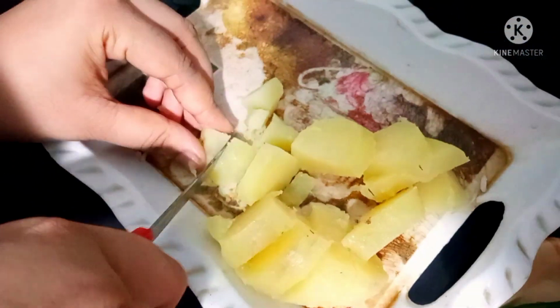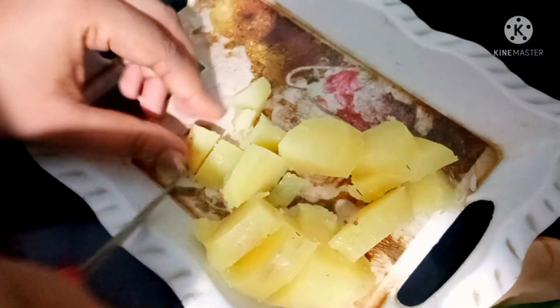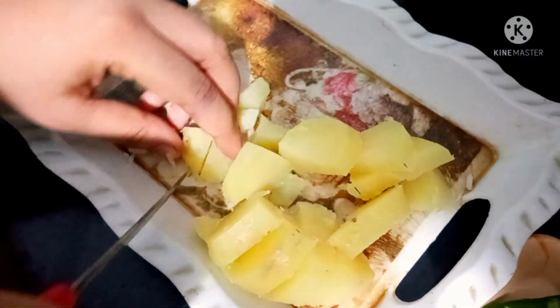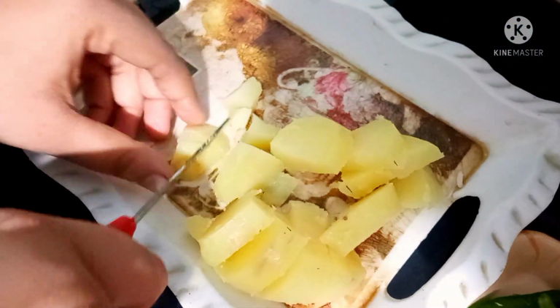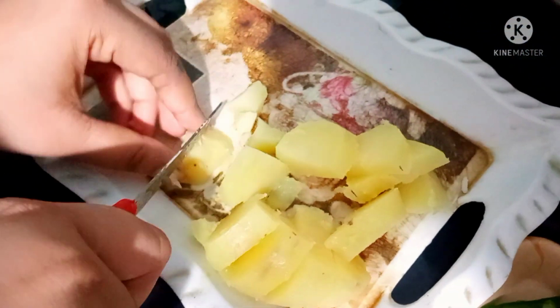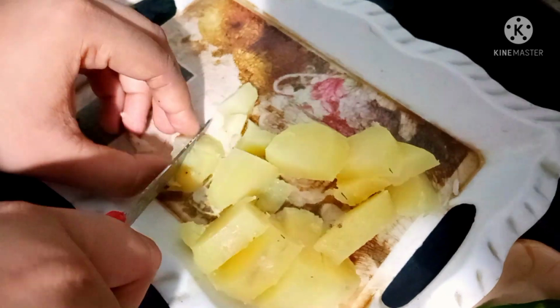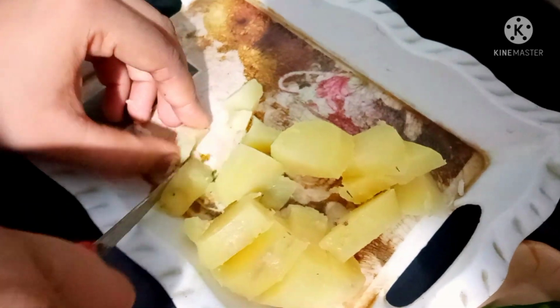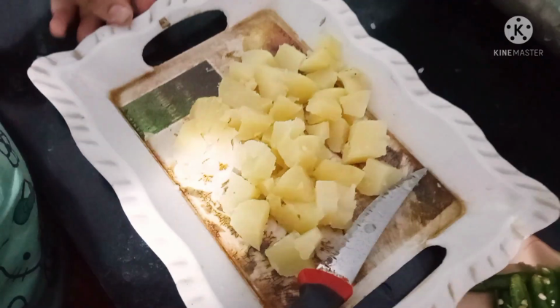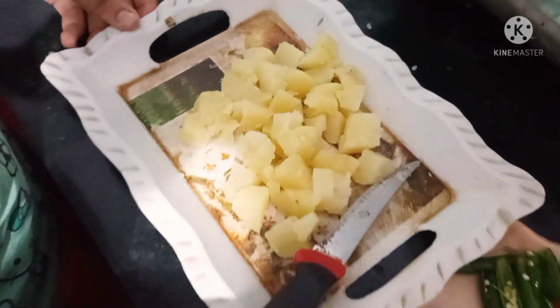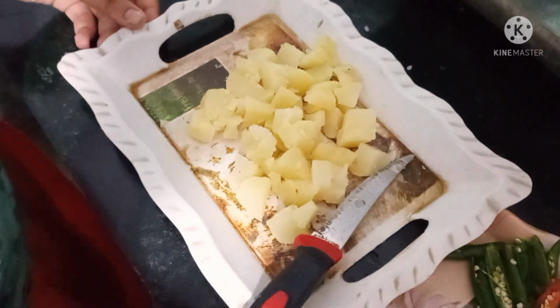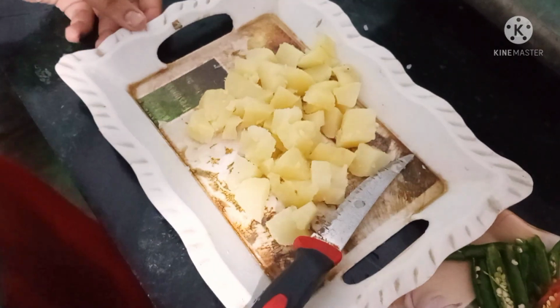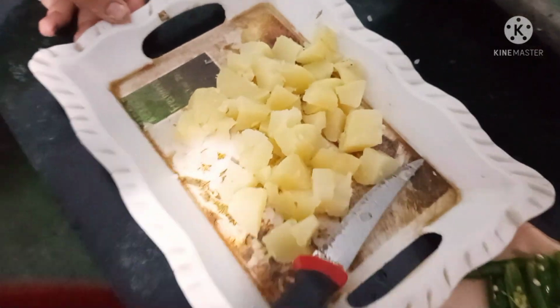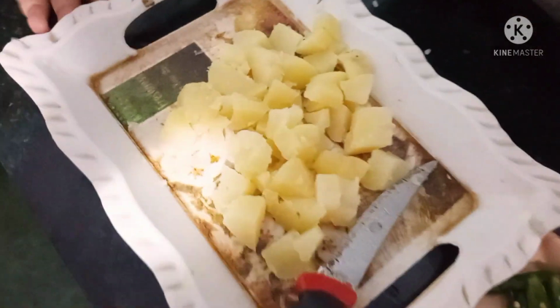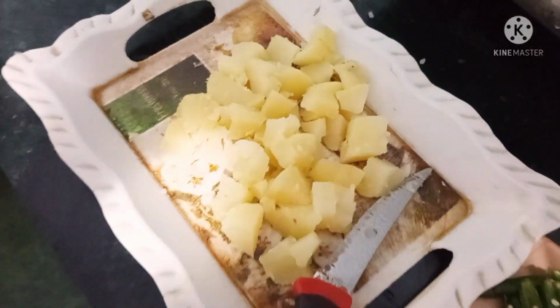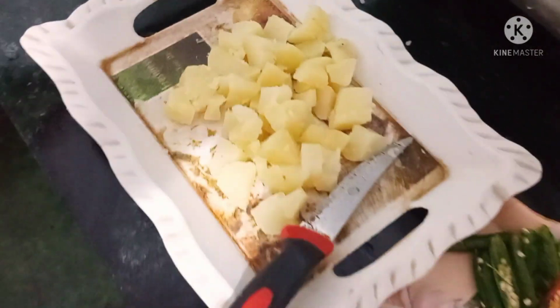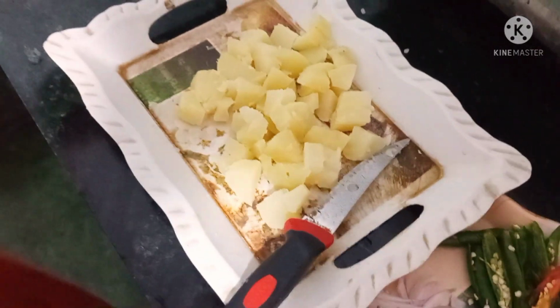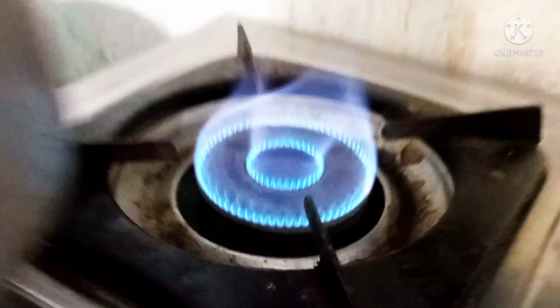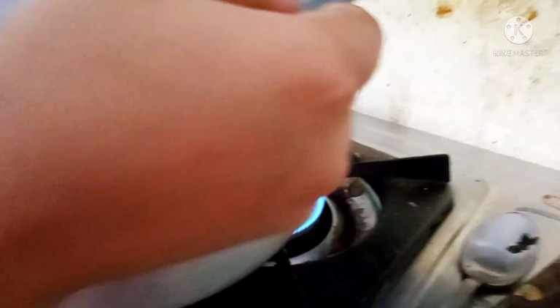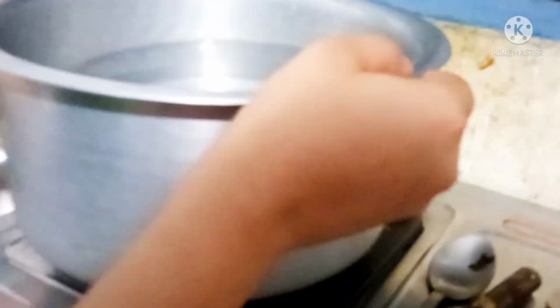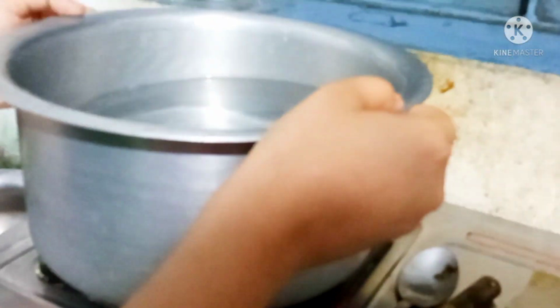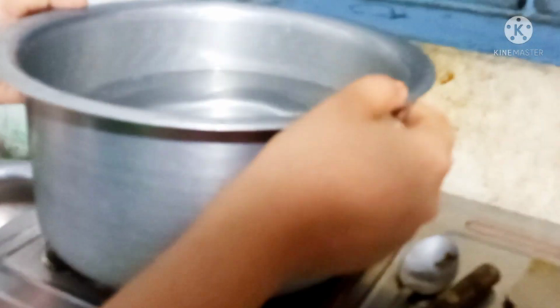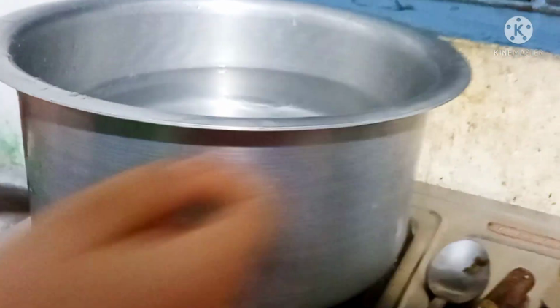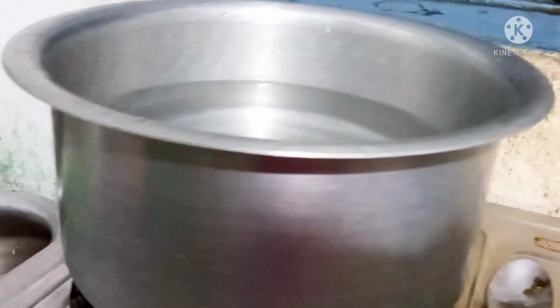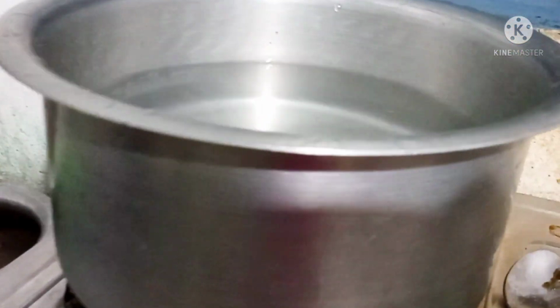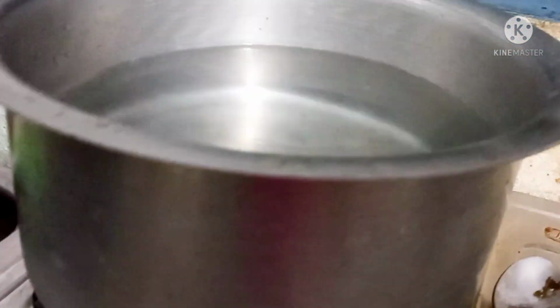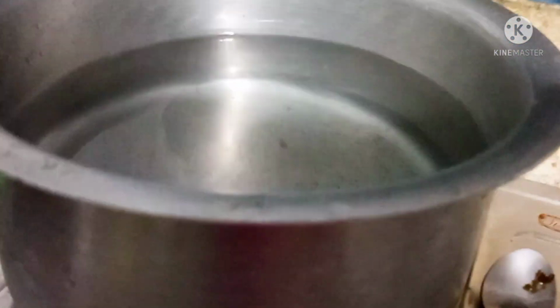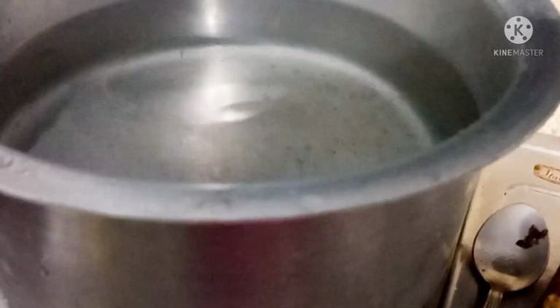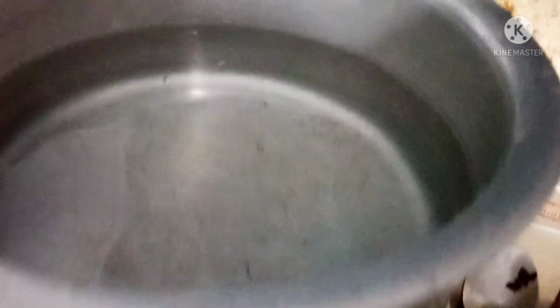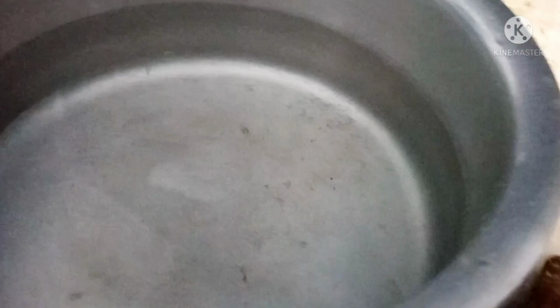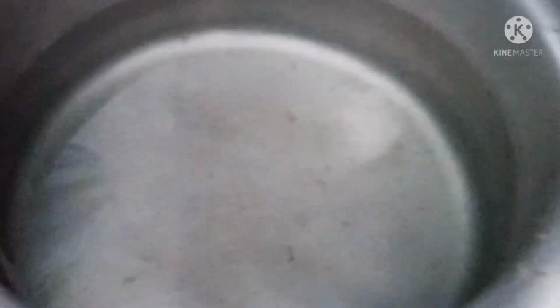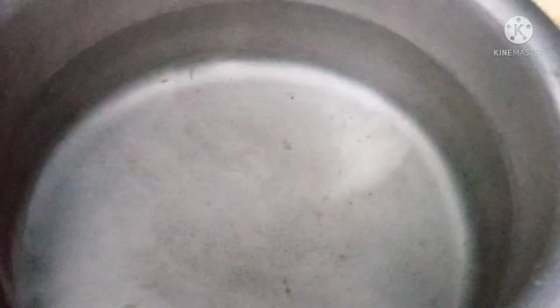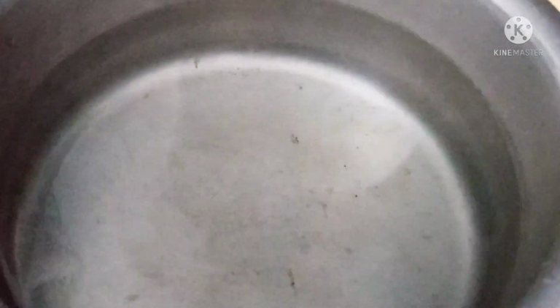Subscribe to the channel as well. Please keep on Taeiman's kitchen recipe.